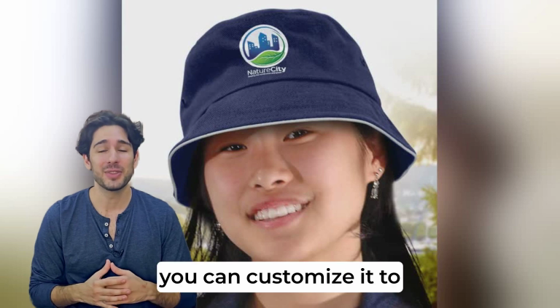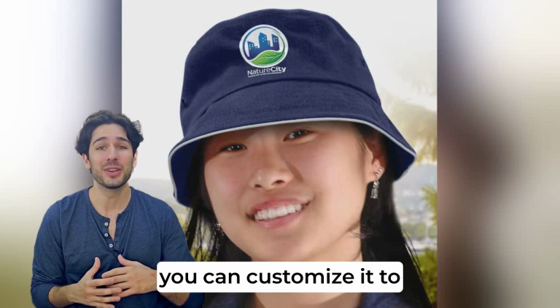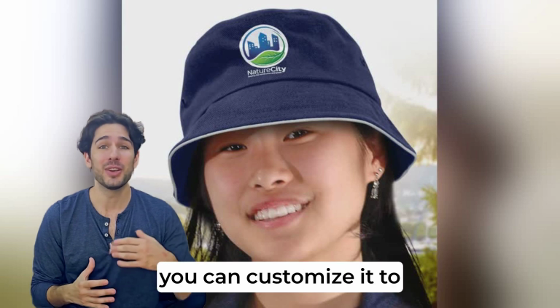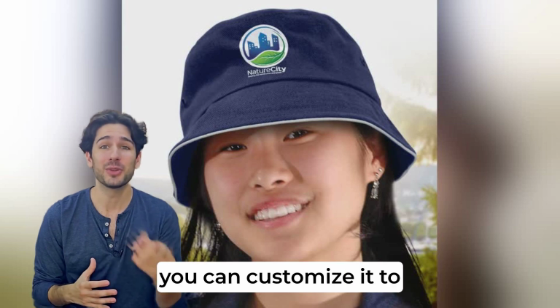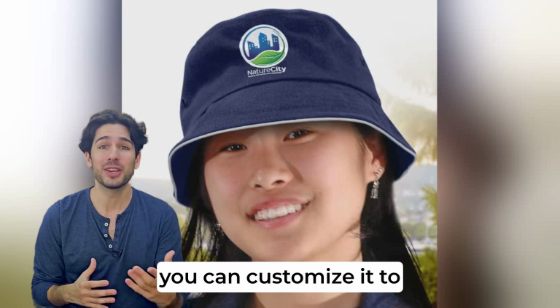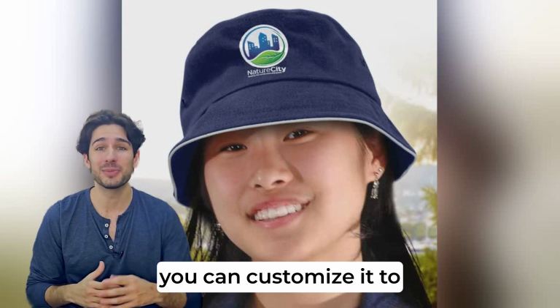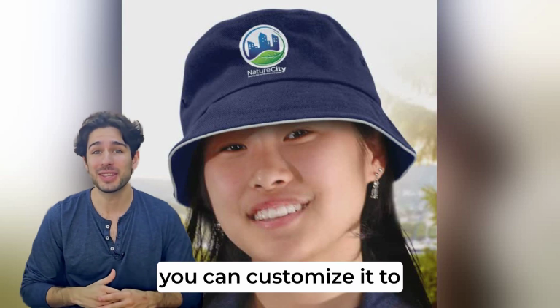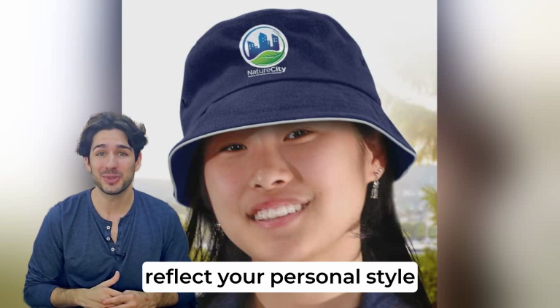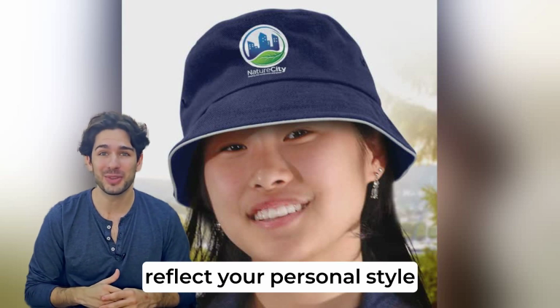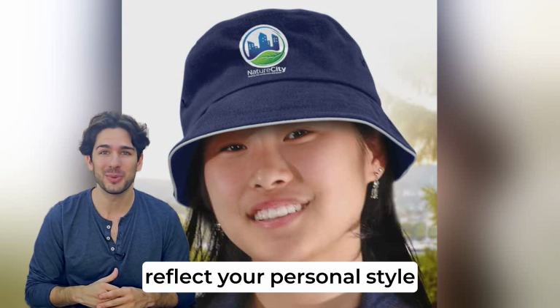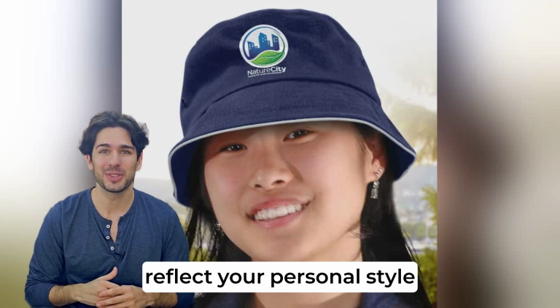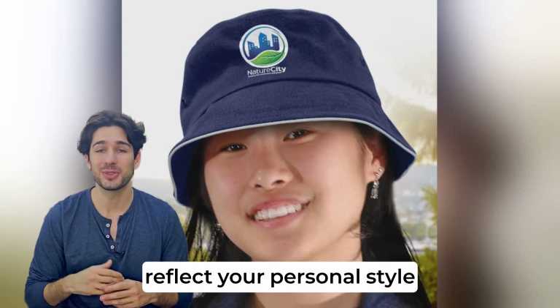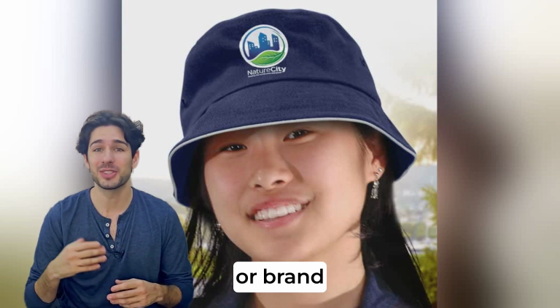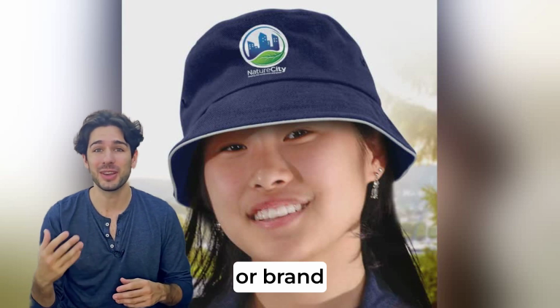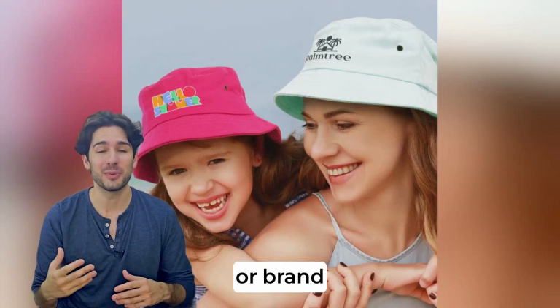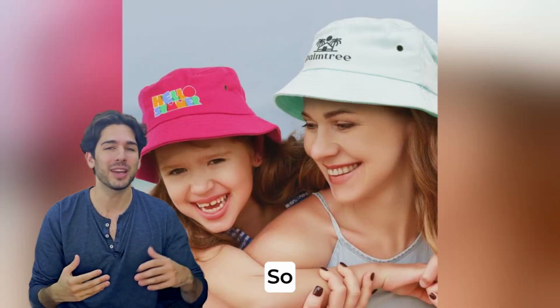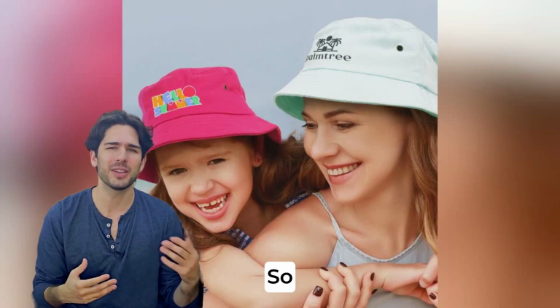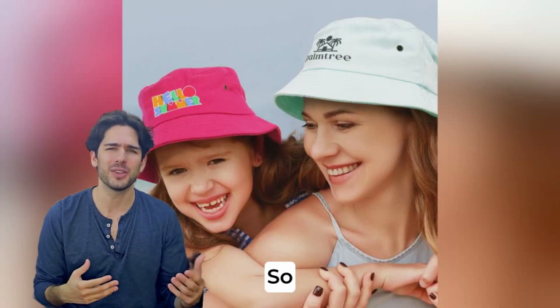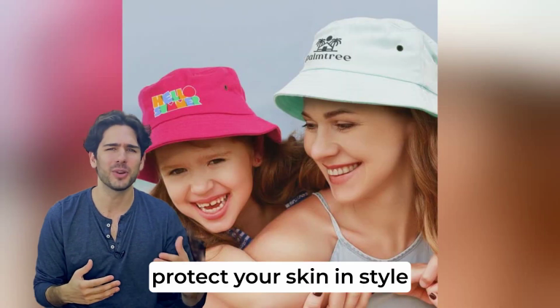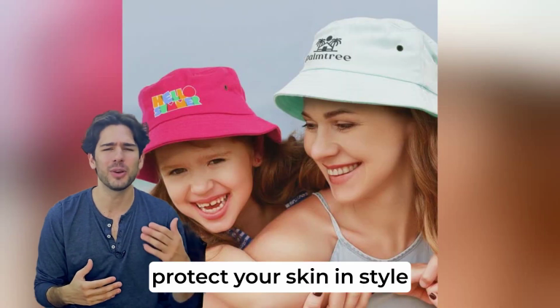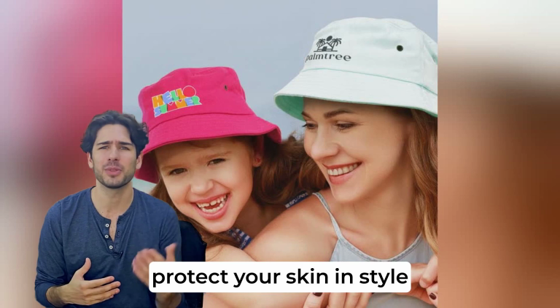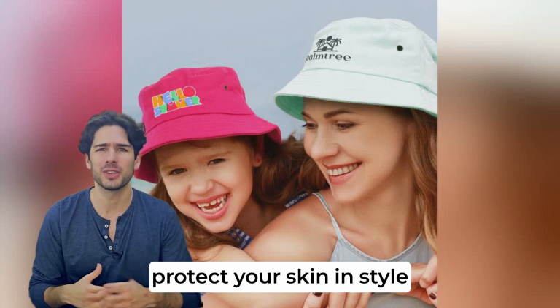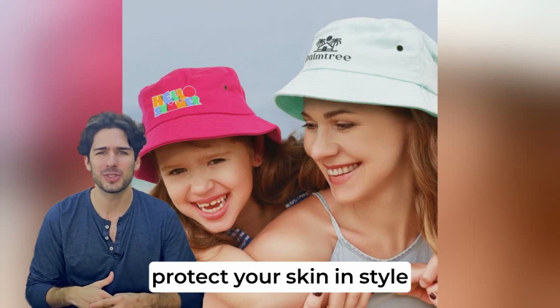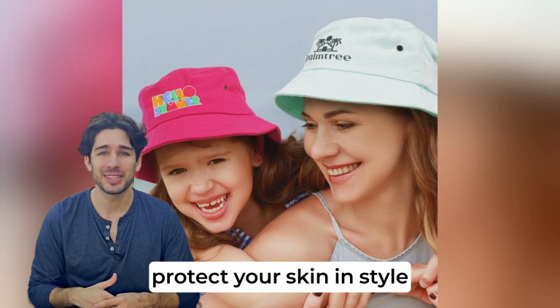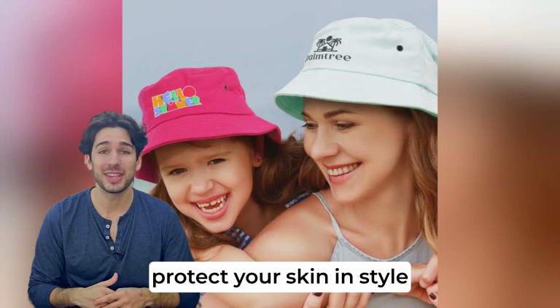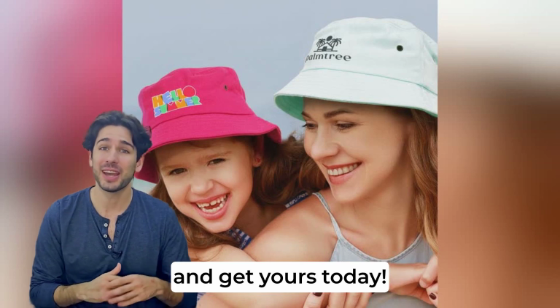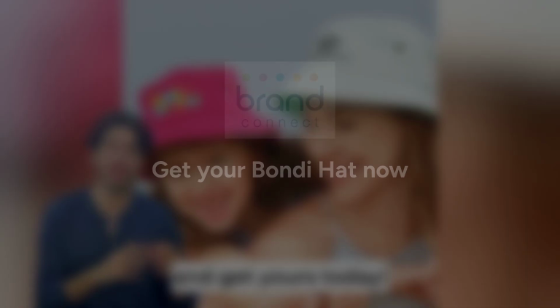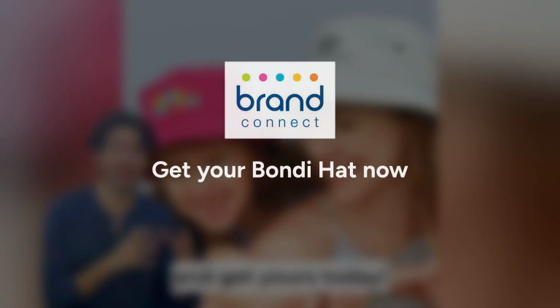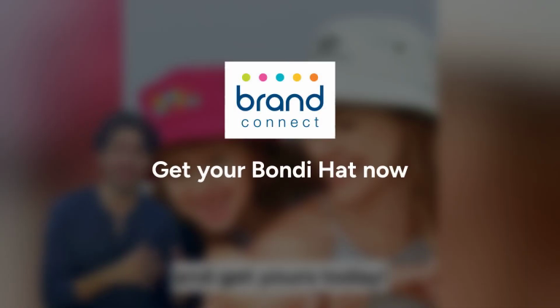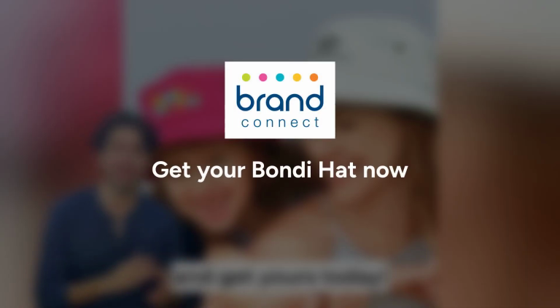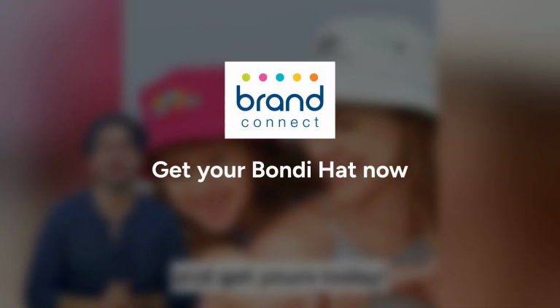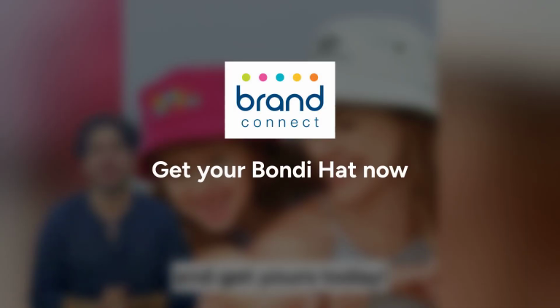And third, you can customise it to reflect your personal style or brand. So, protect your skin in style and get yours today.